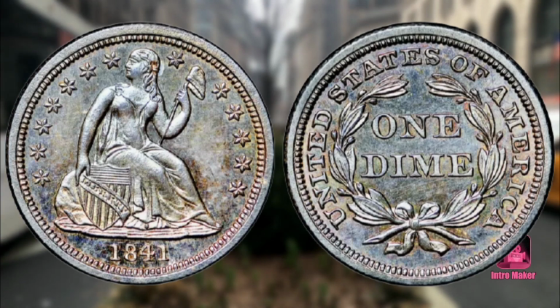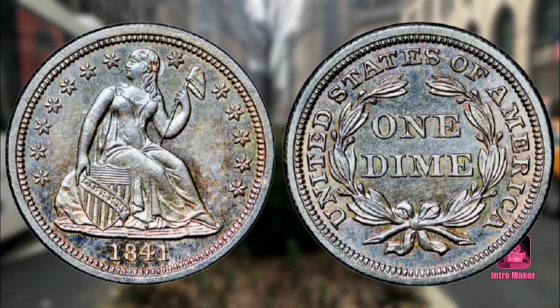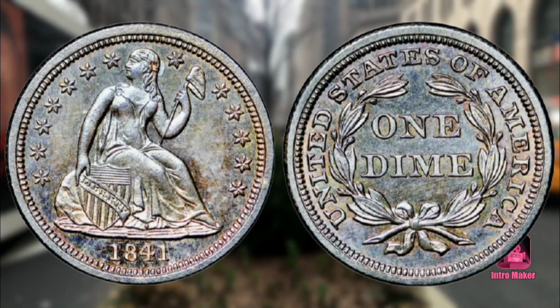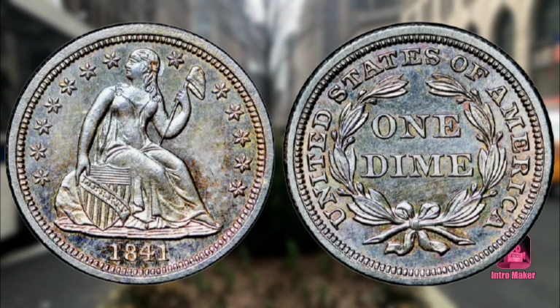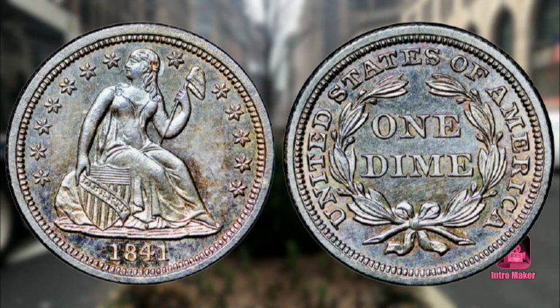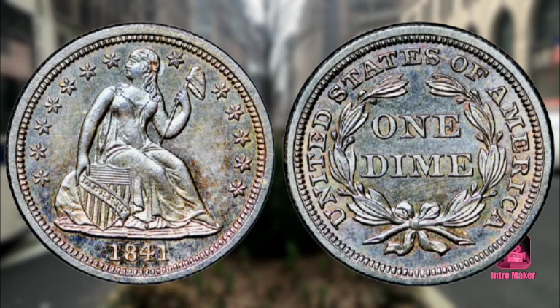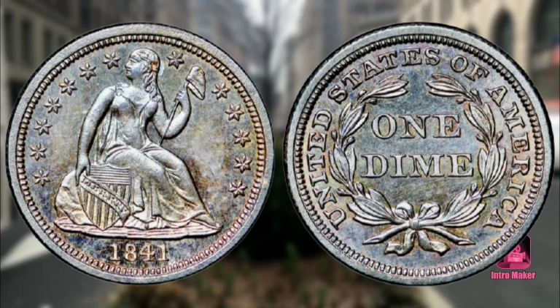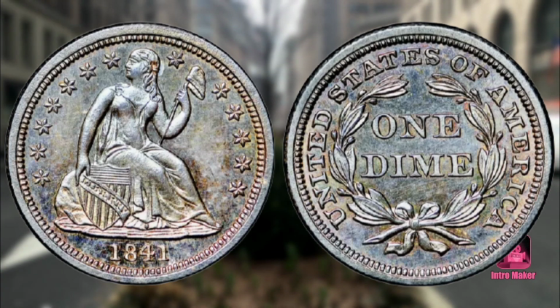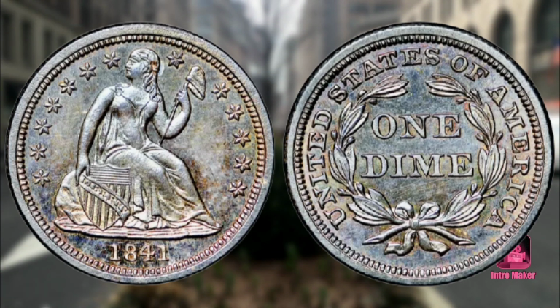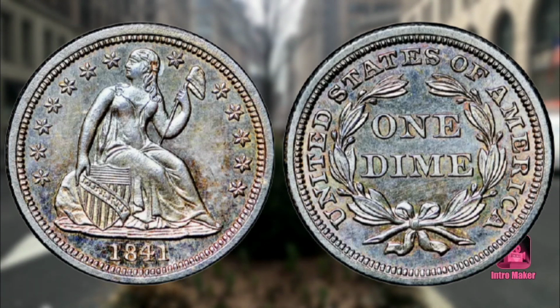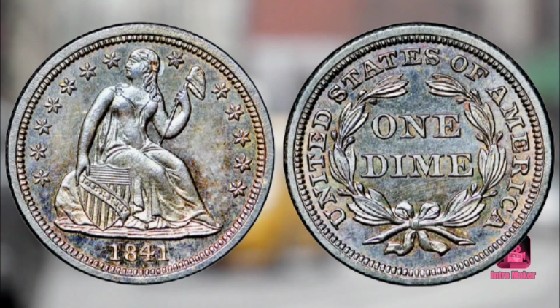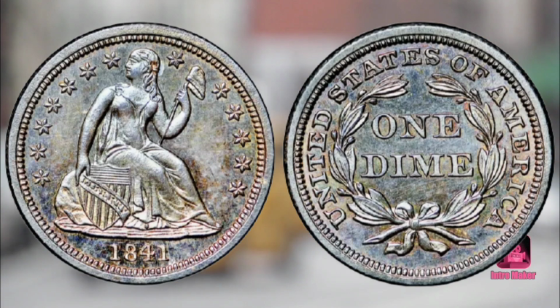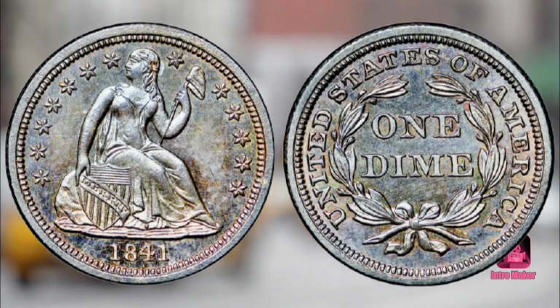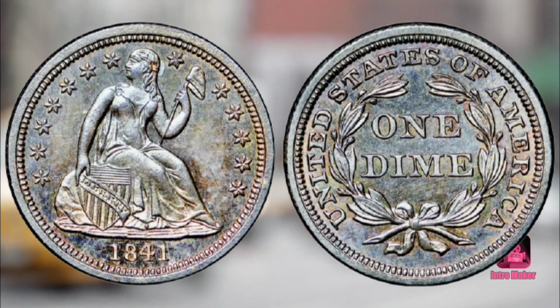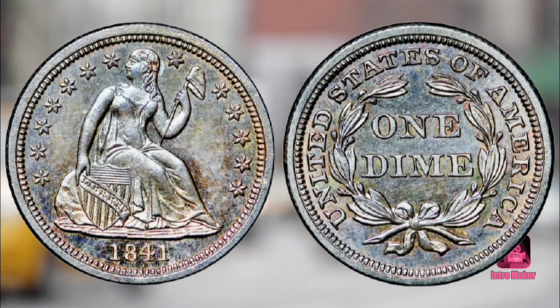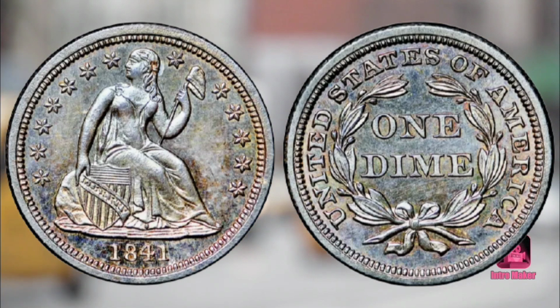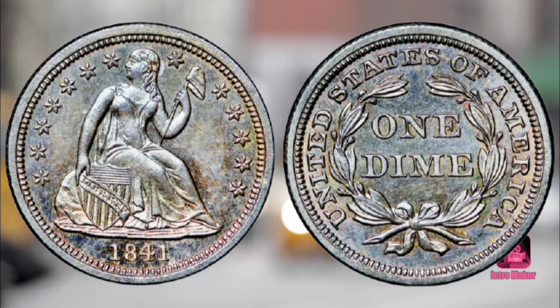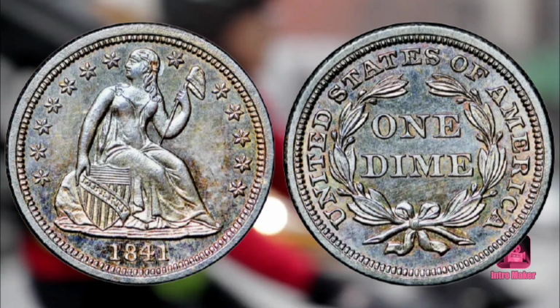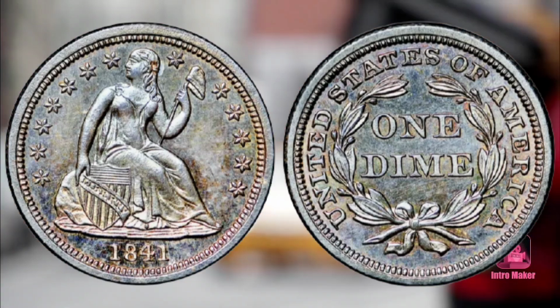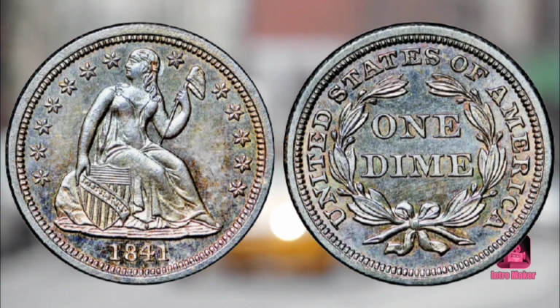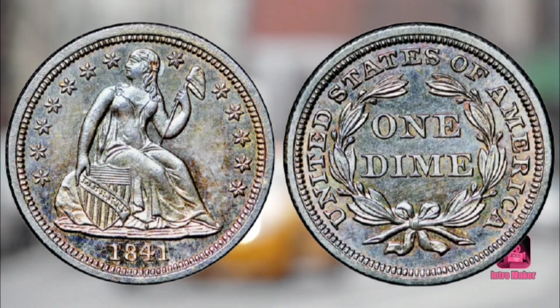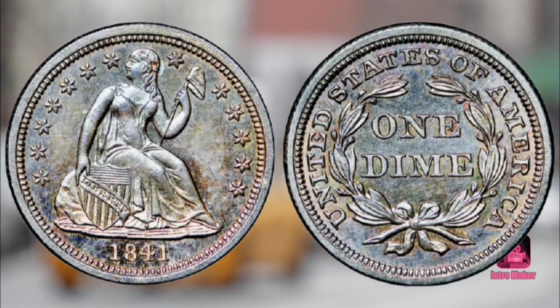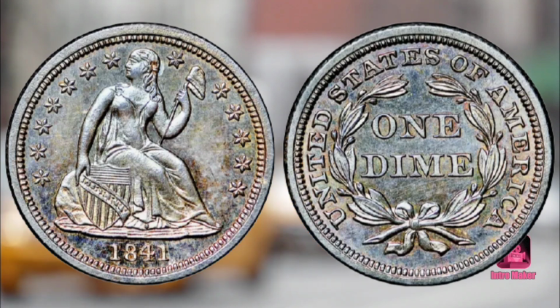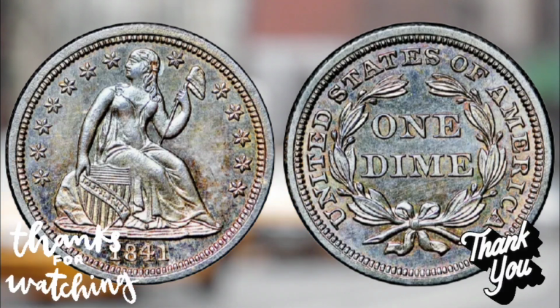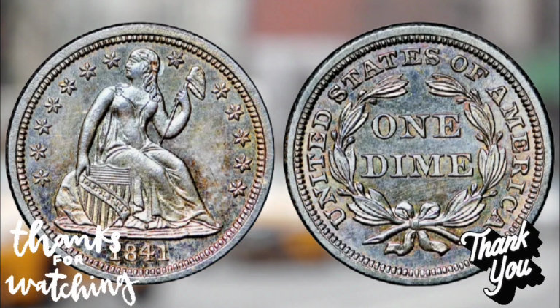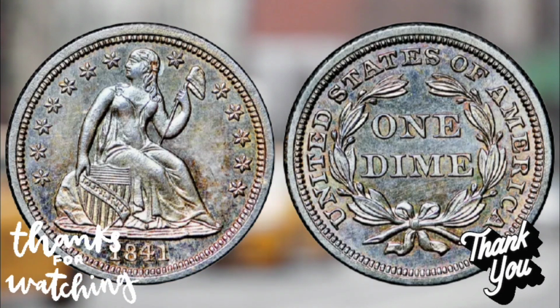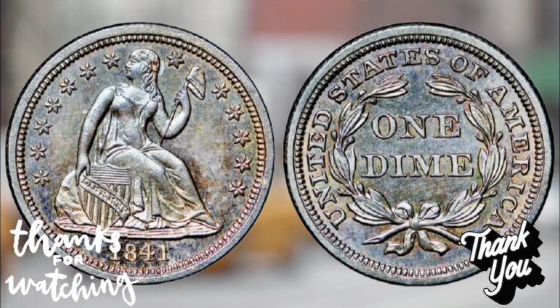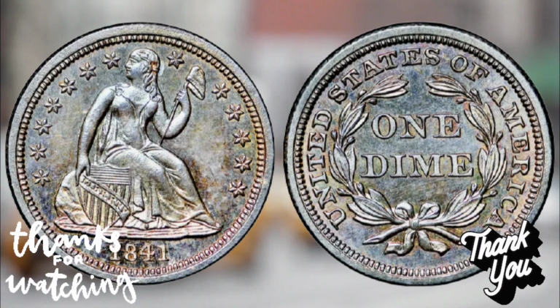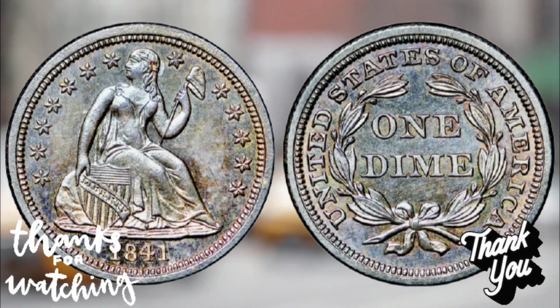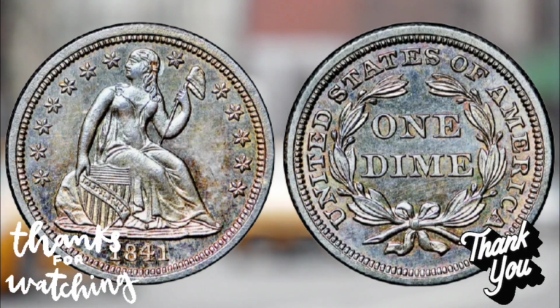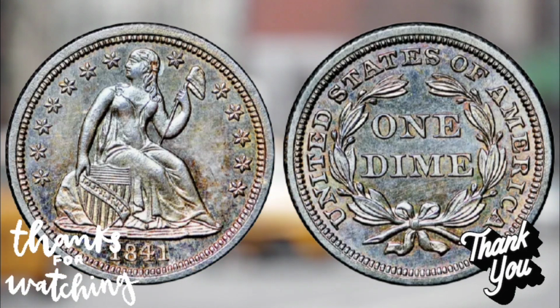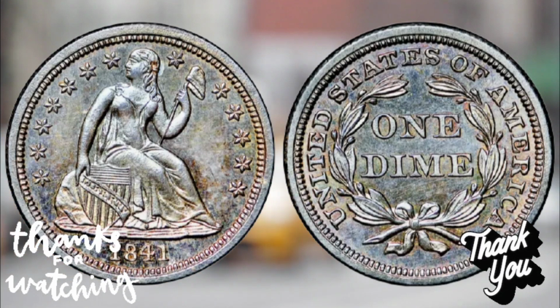However, in 1841, a proof coin was produced at the Philadelphia Mint that did not have any drapery extending from her elbow. Experts estimate that the mint produced only two to three of these coins.